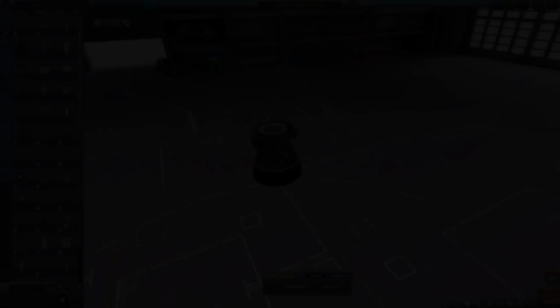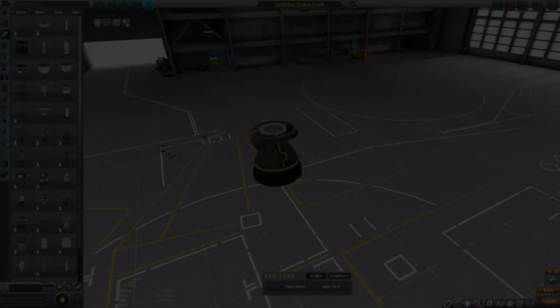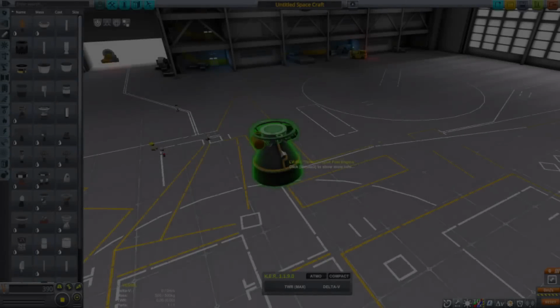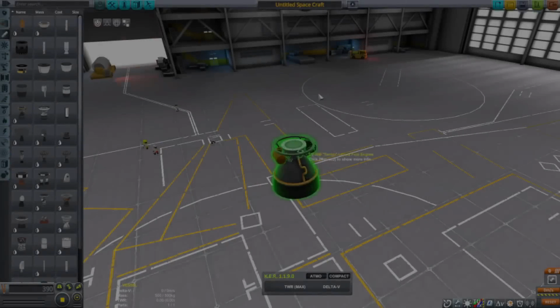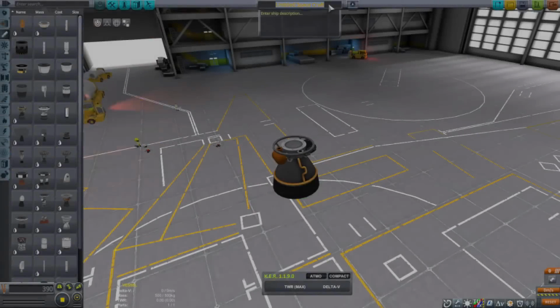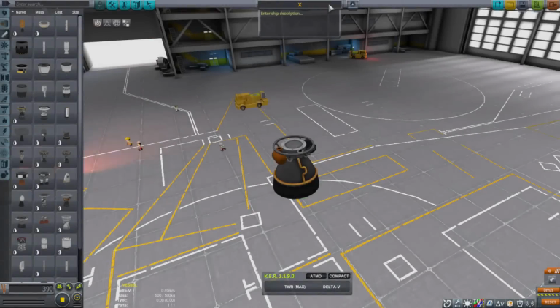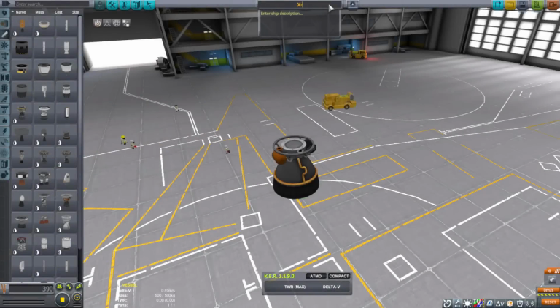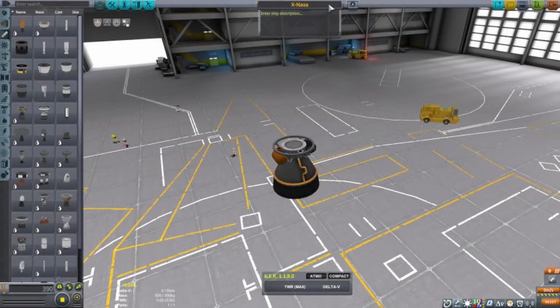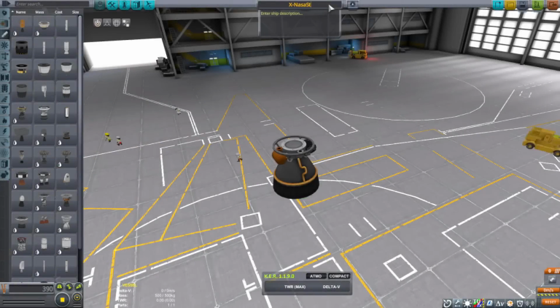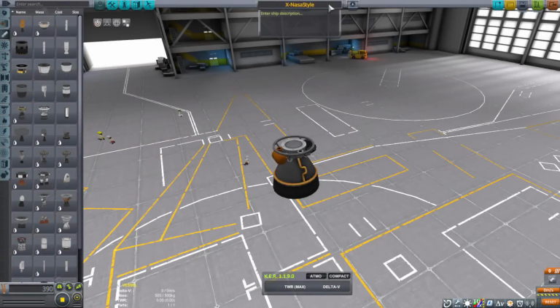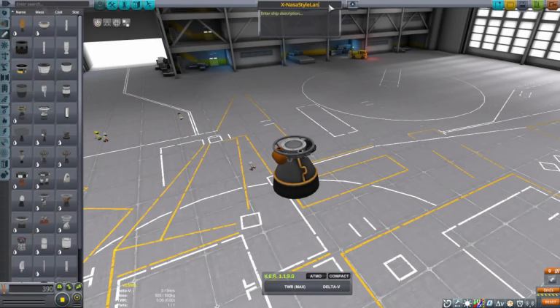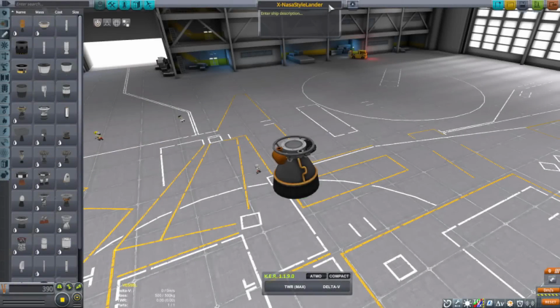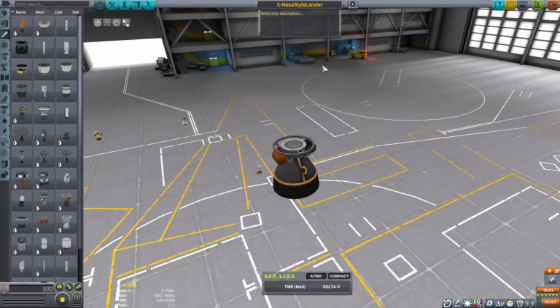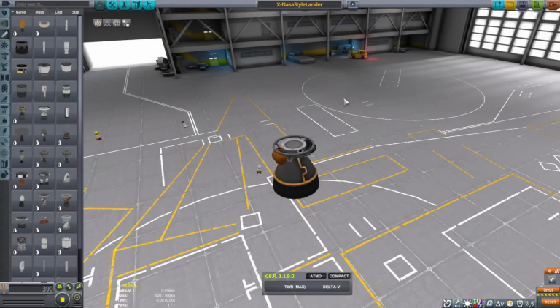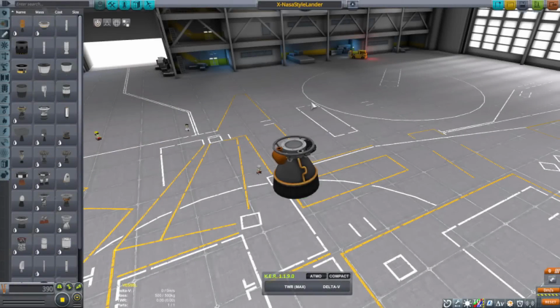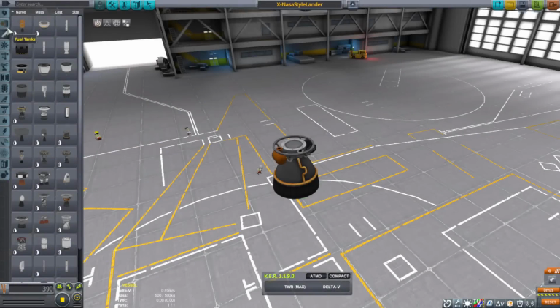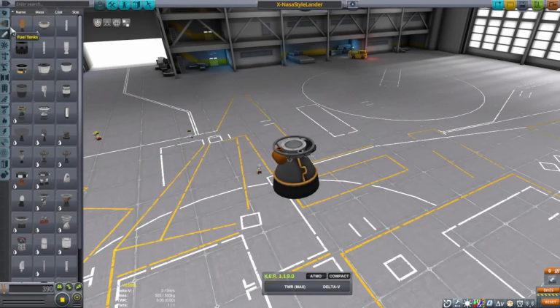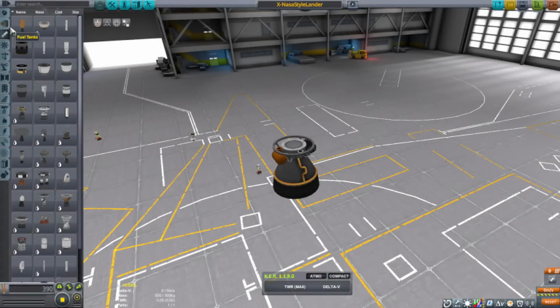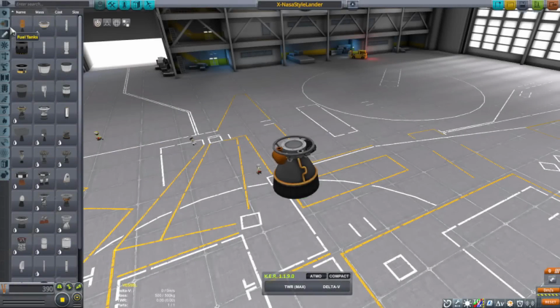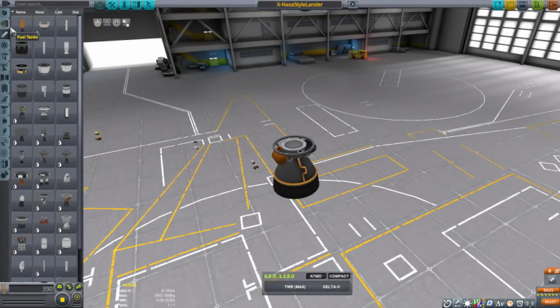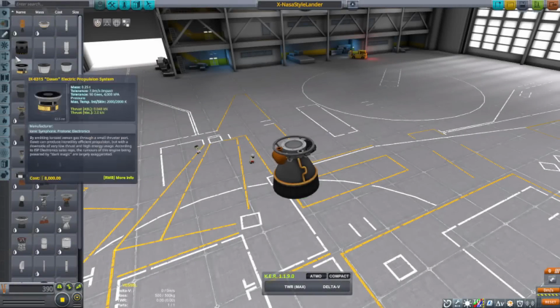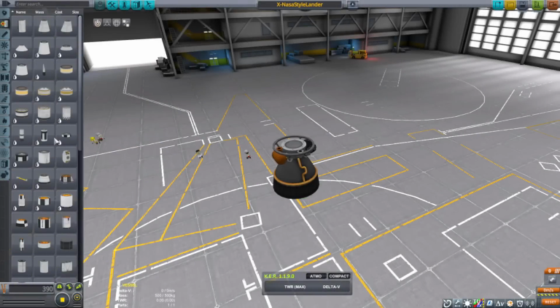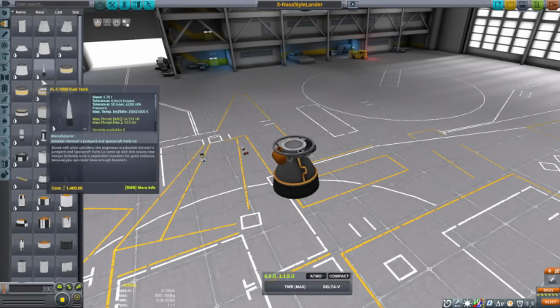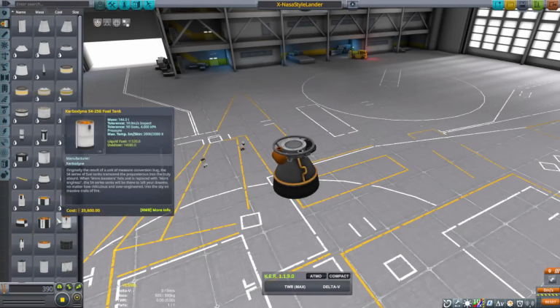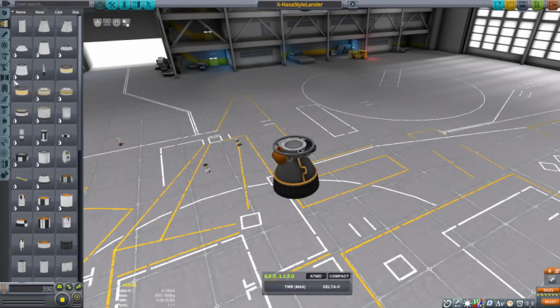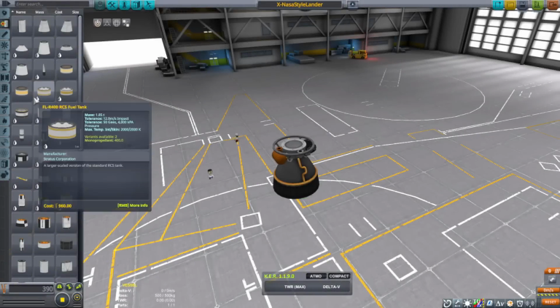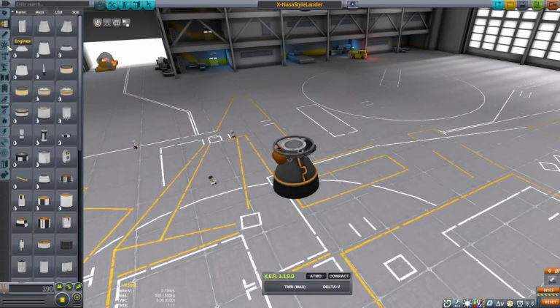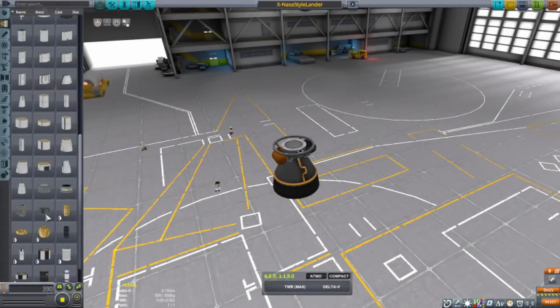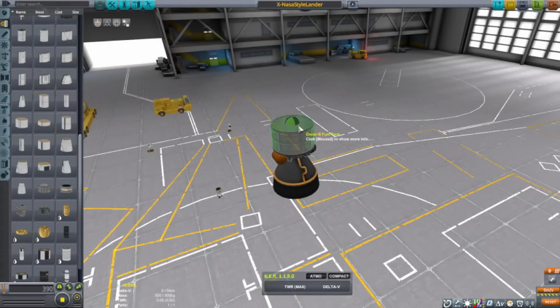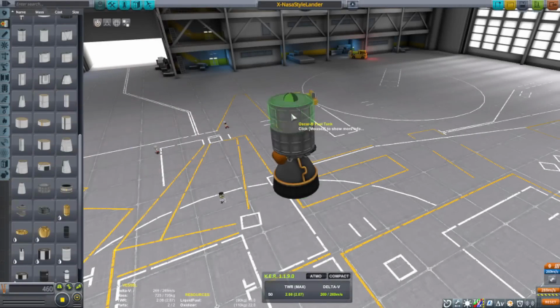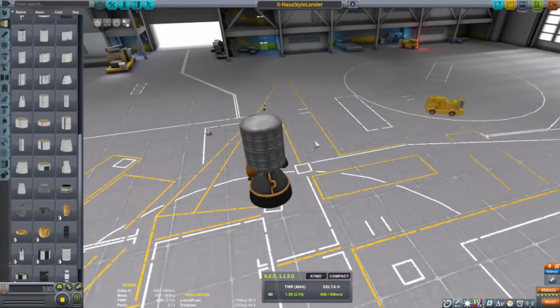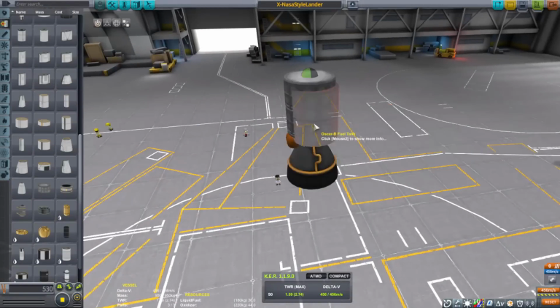Hello everyone, I am Veos, and welcome back to another Kerbal Space Program video.